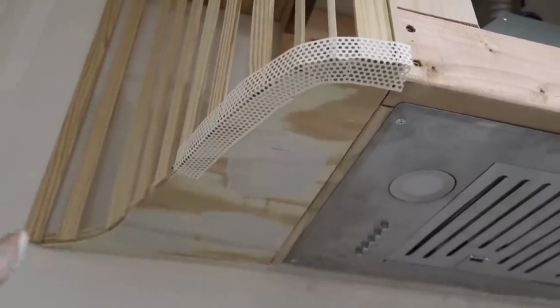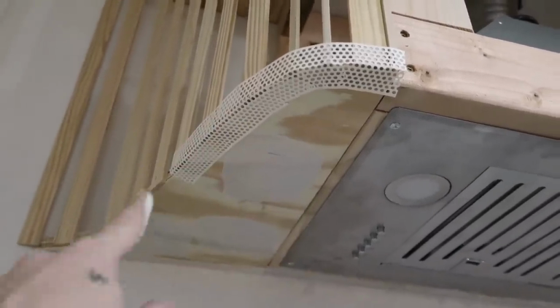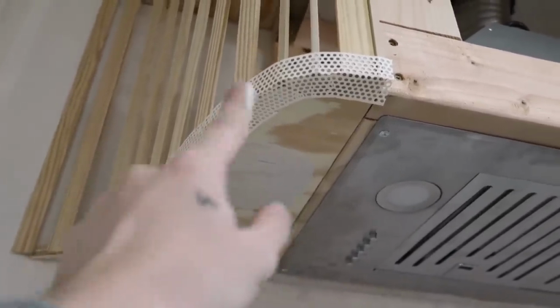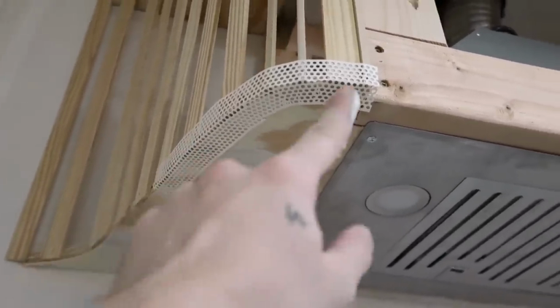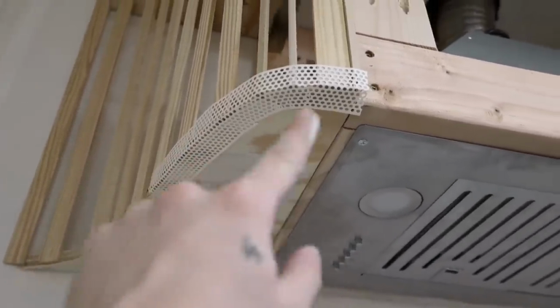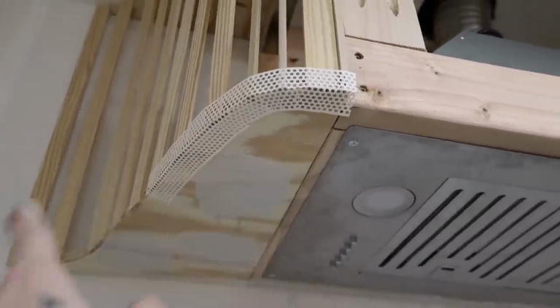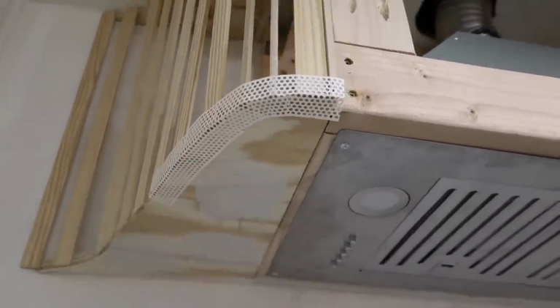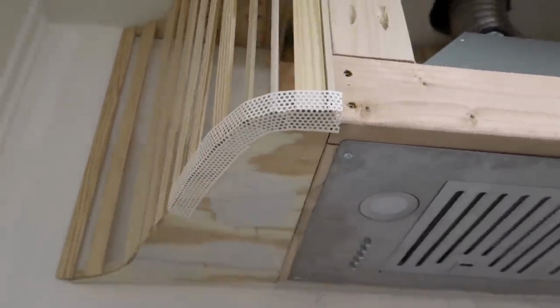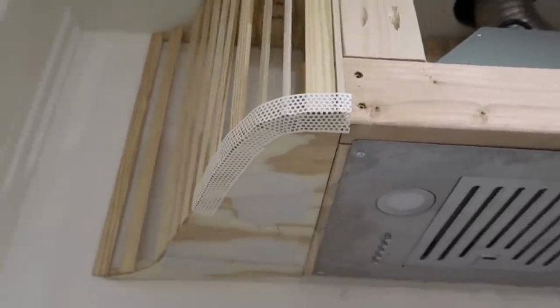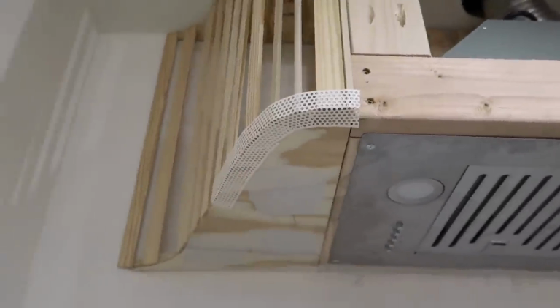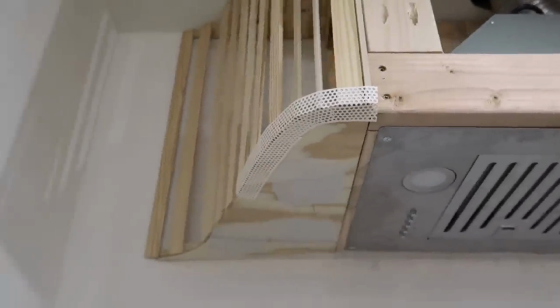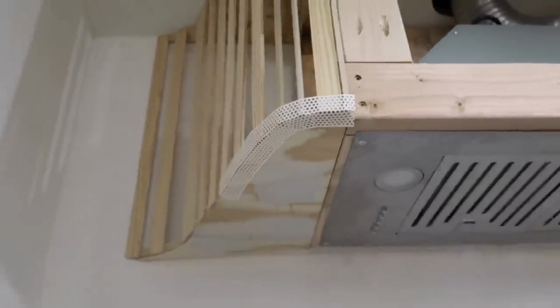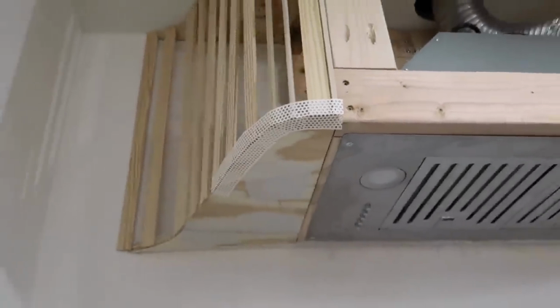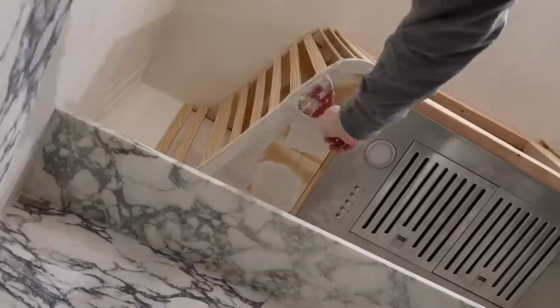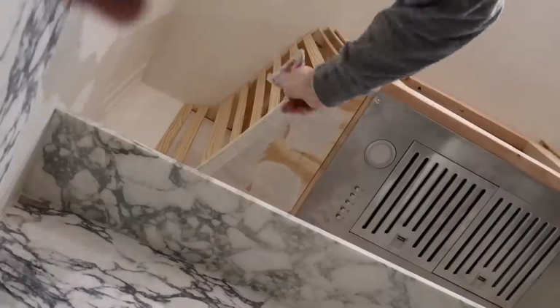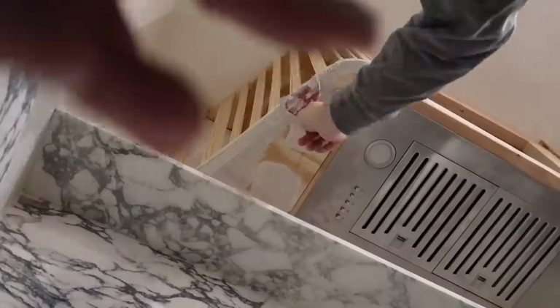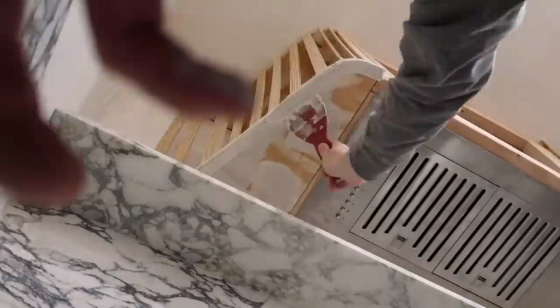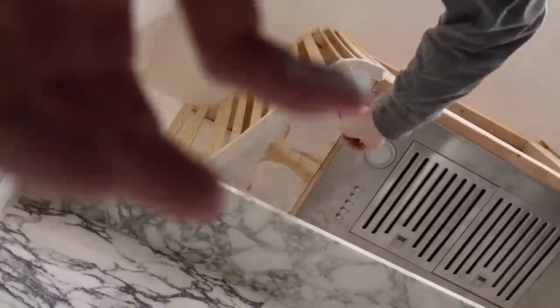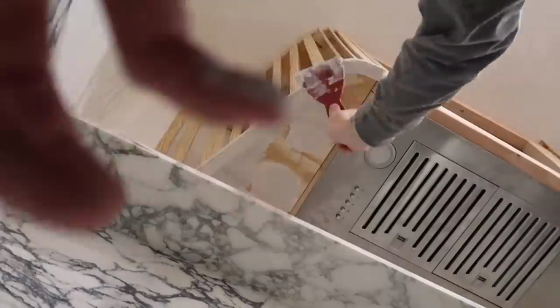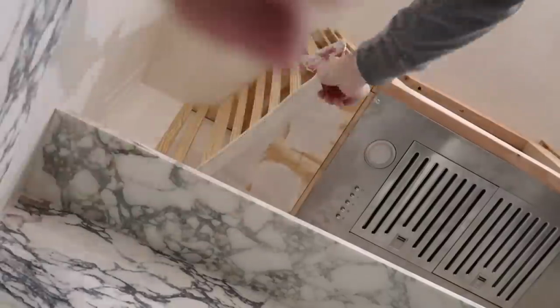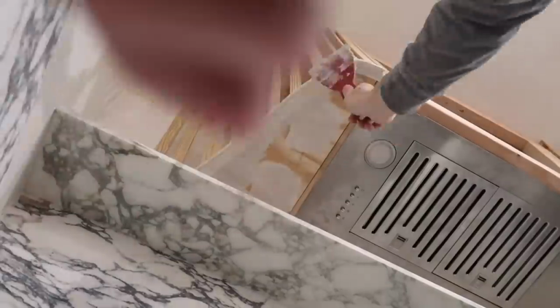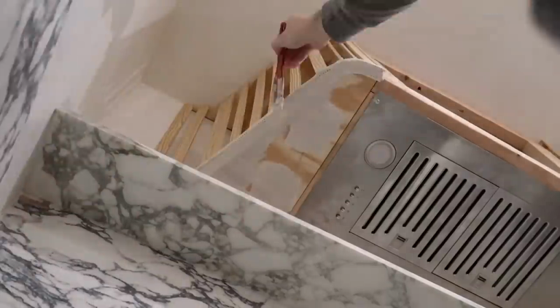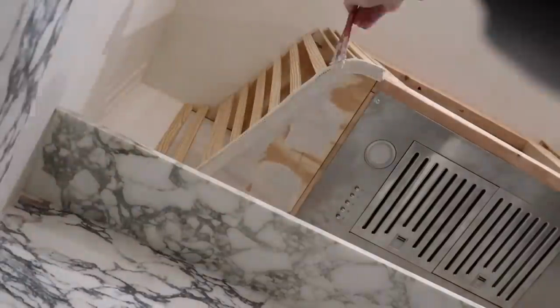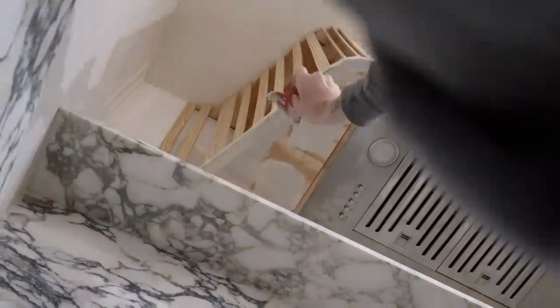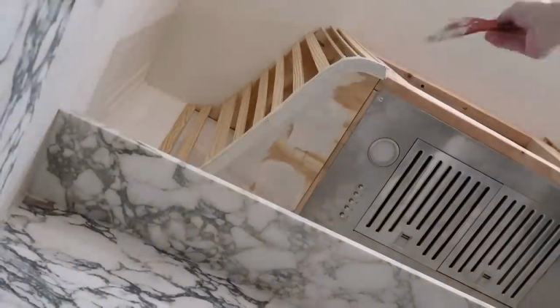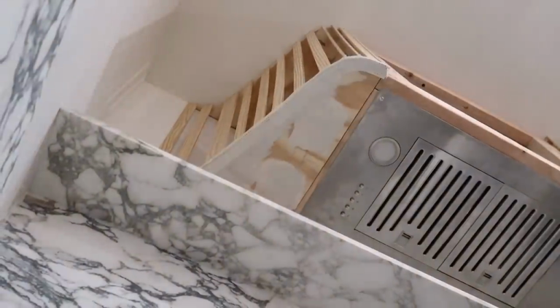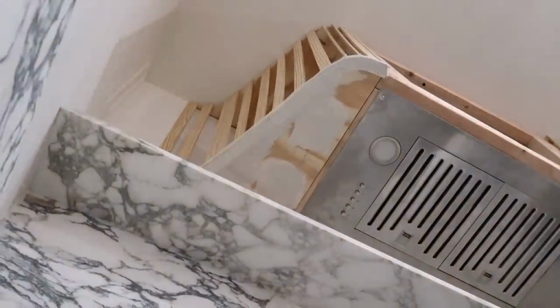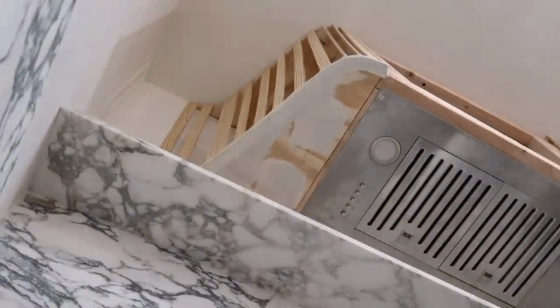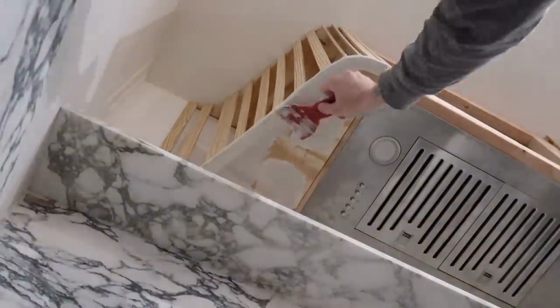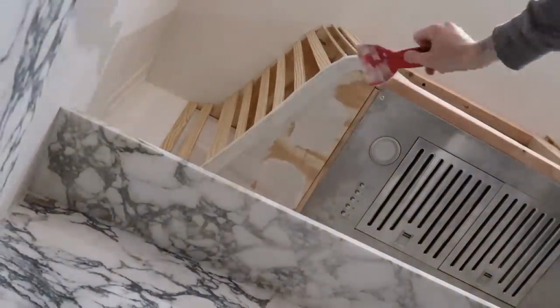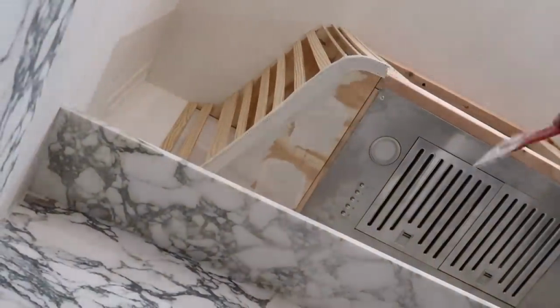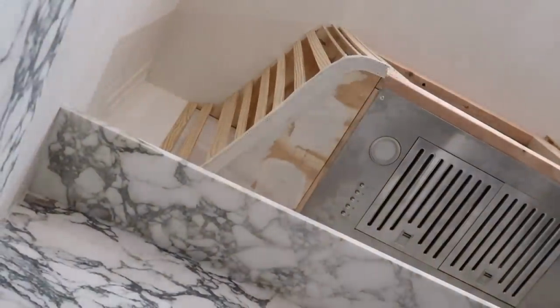Letting it dry so that tomorrow we can put the top coat on, and then the plaster.